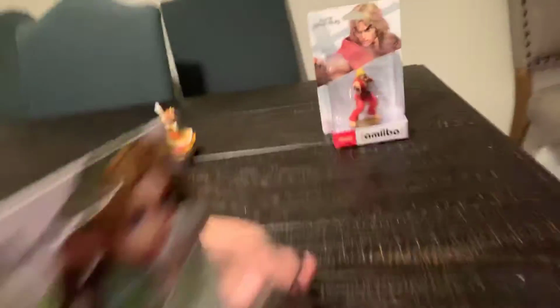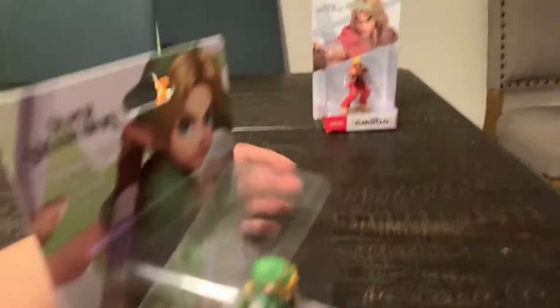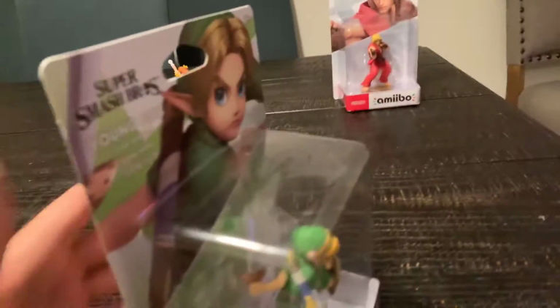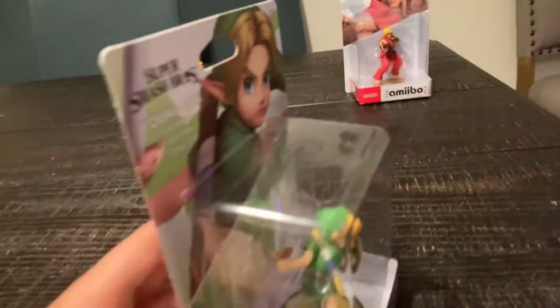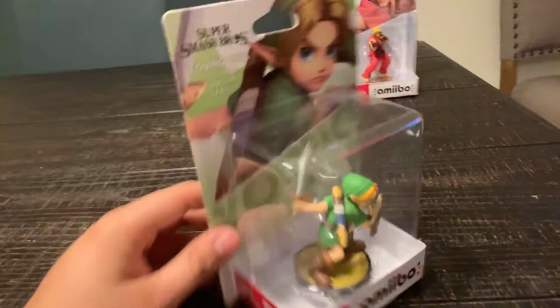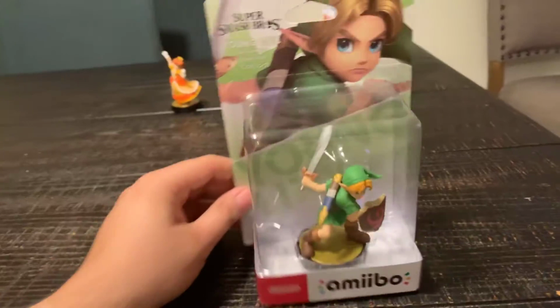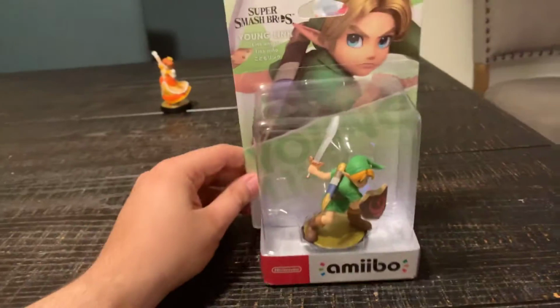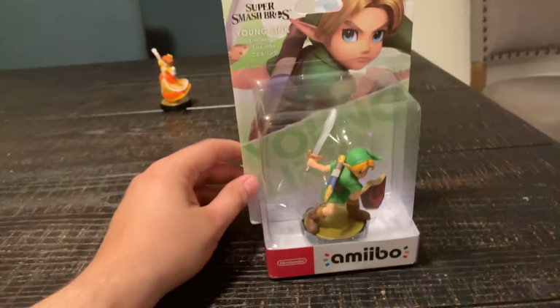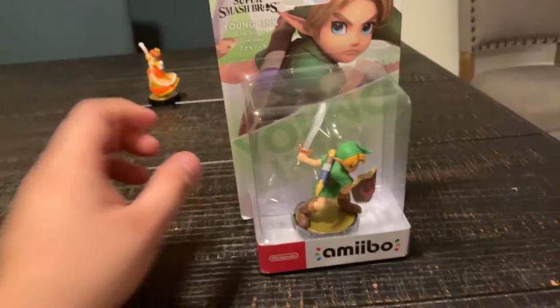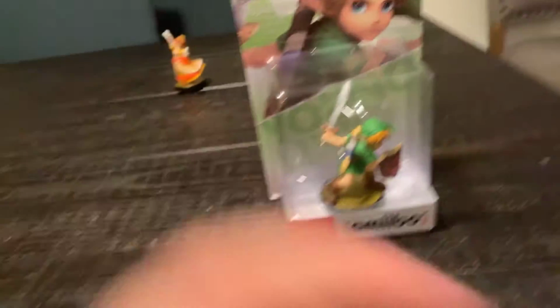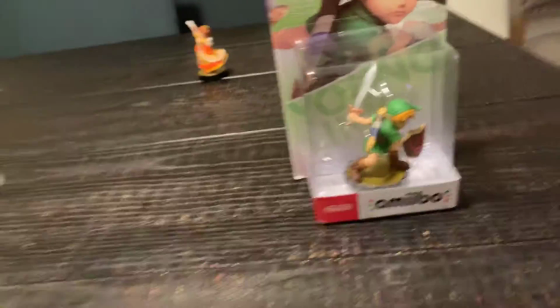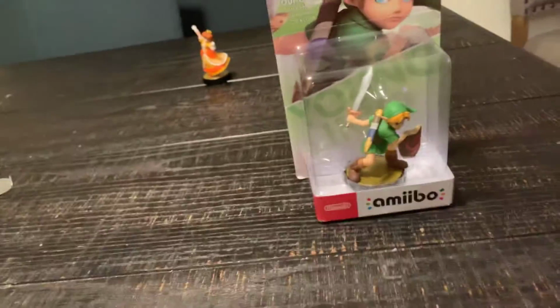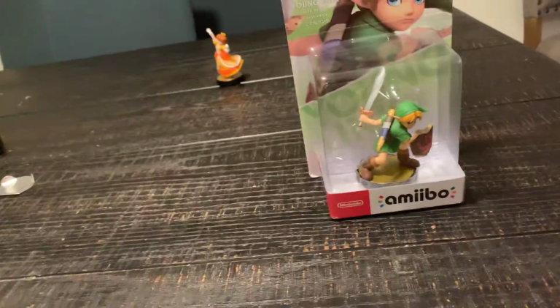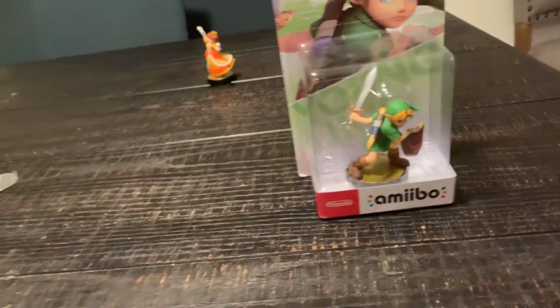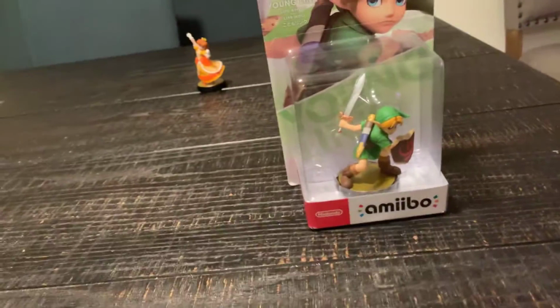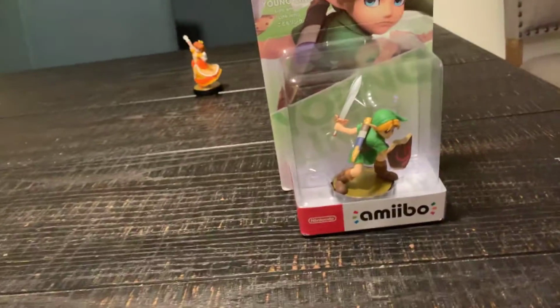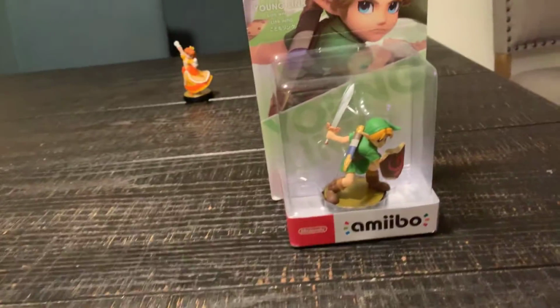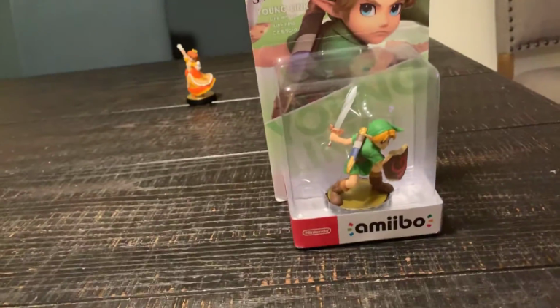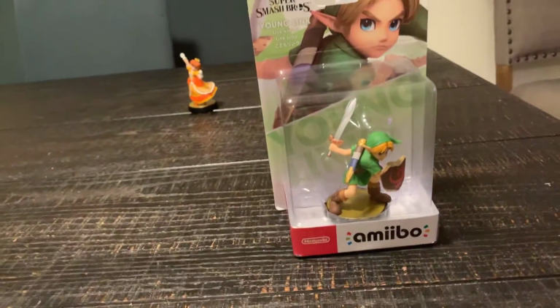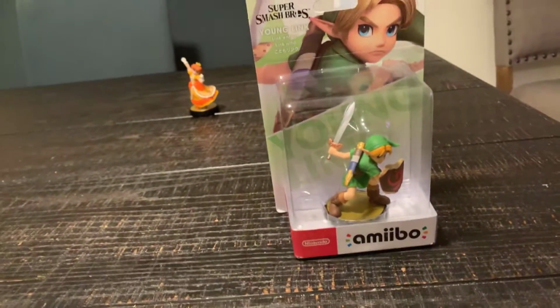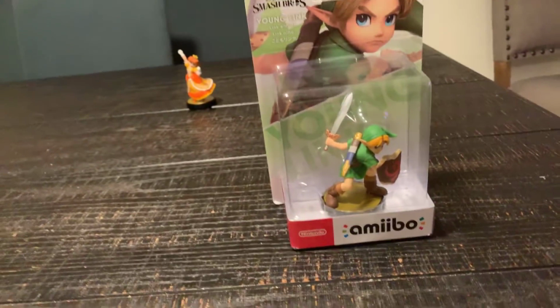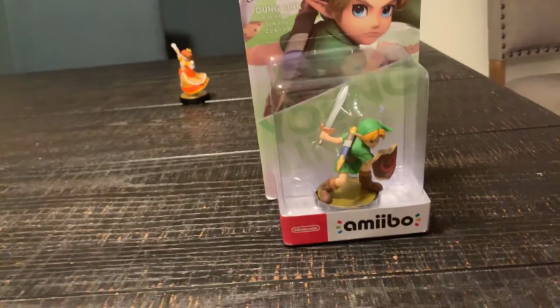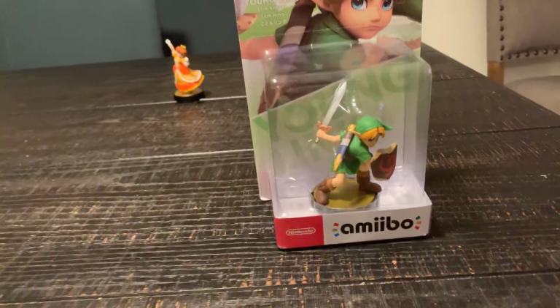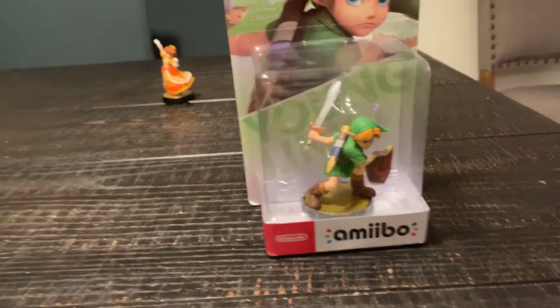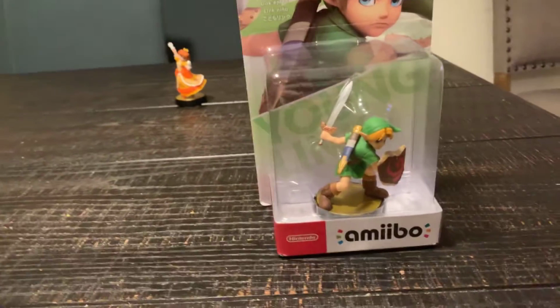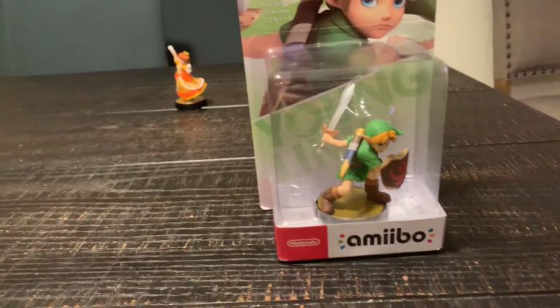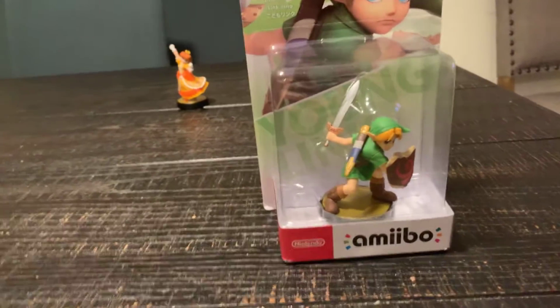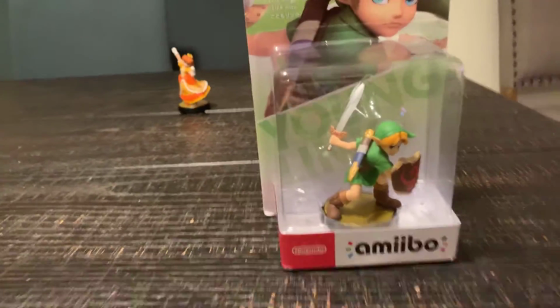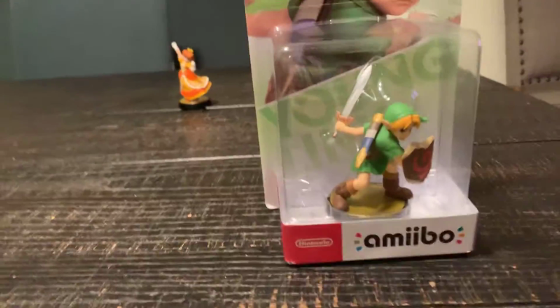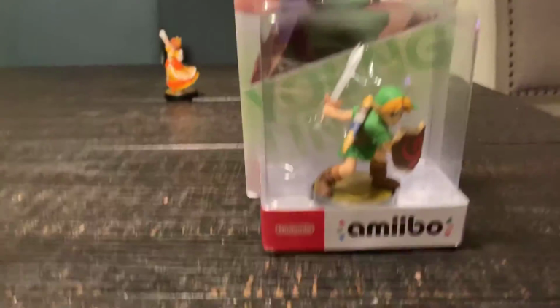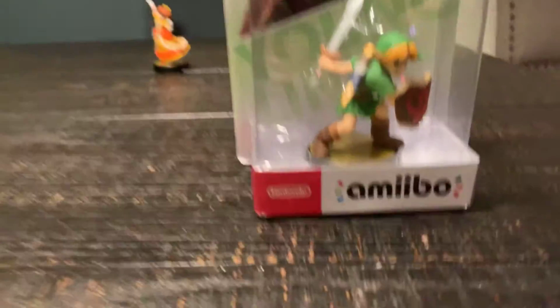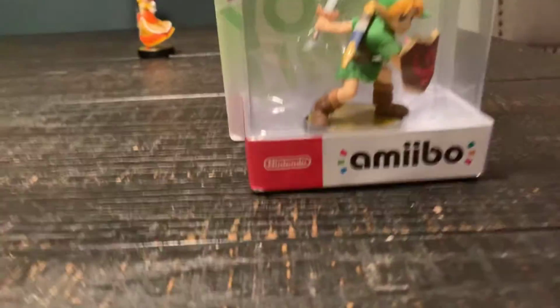Alright, here we go — Young Link, ready to be unboxed. Let's see what we got here. Ready? Let's open him up.